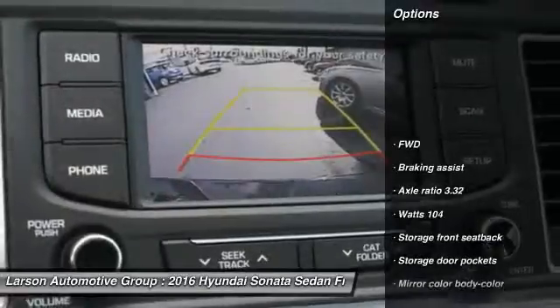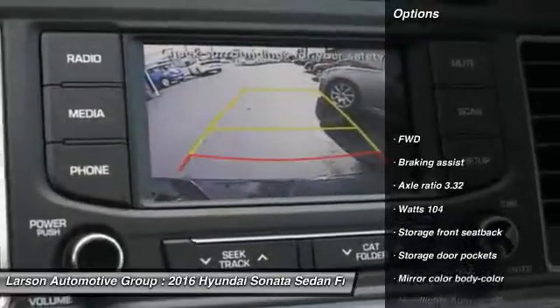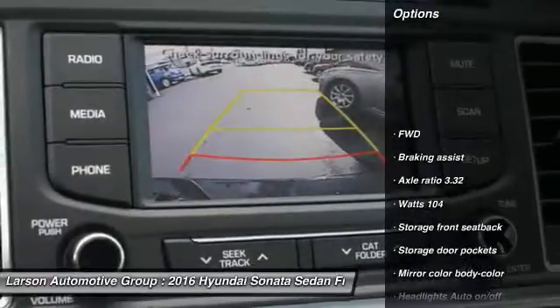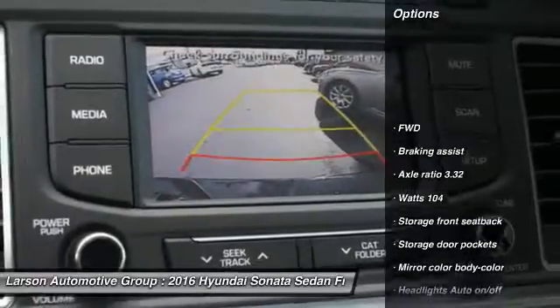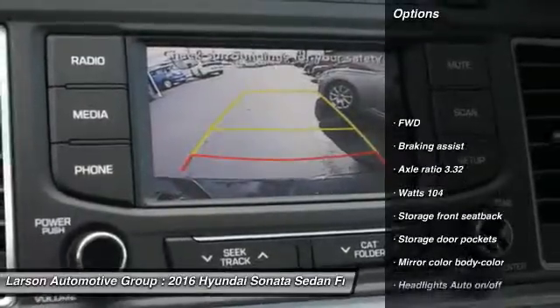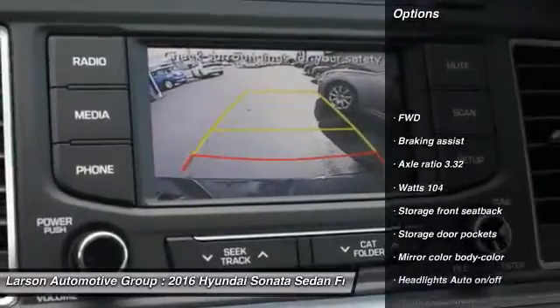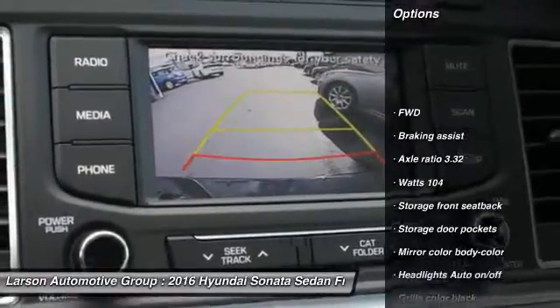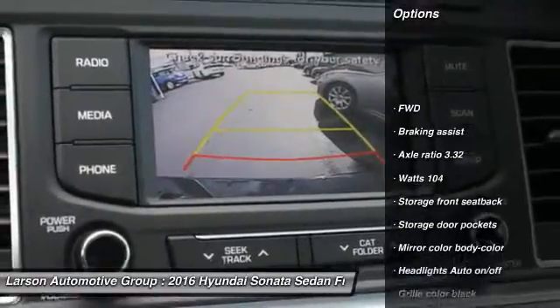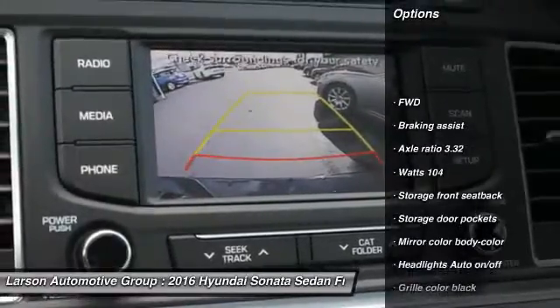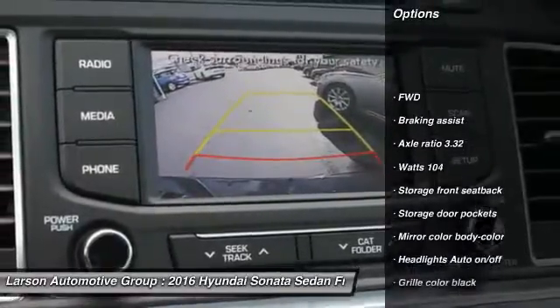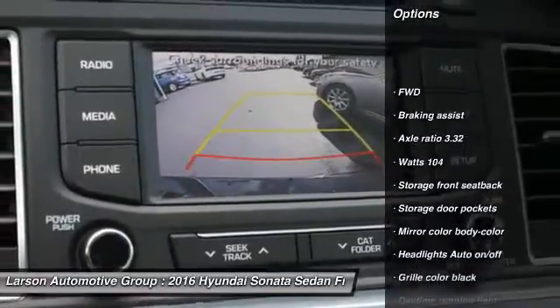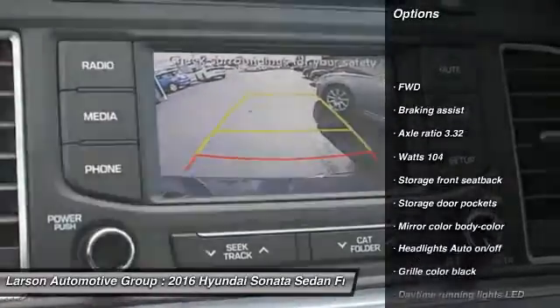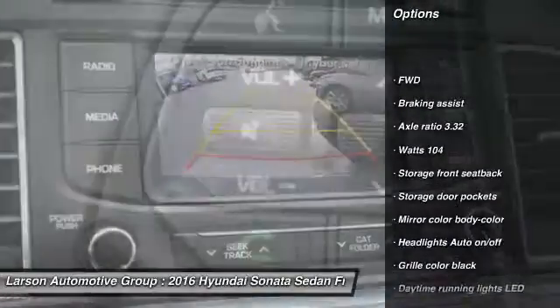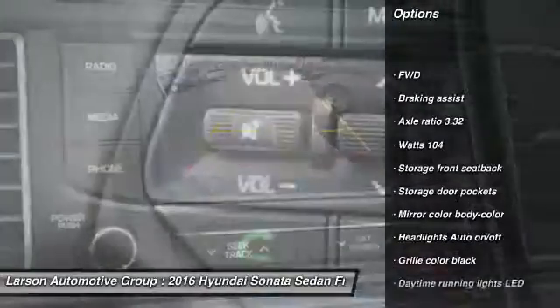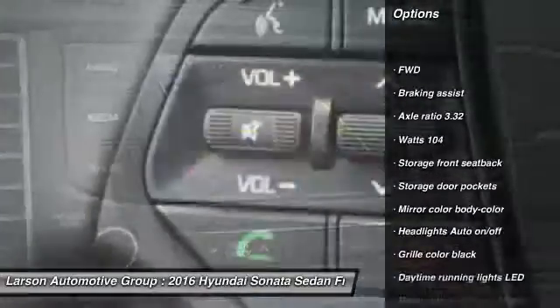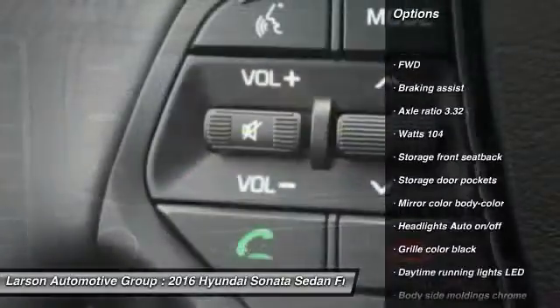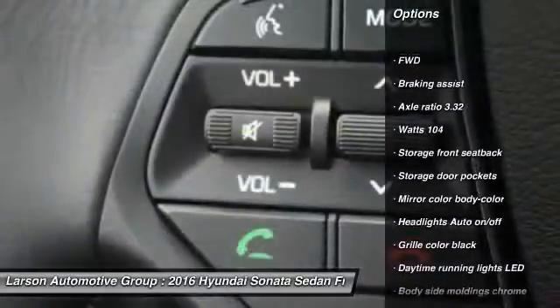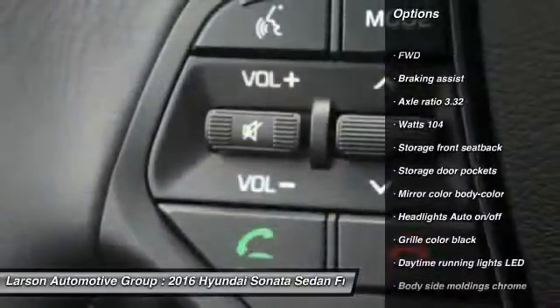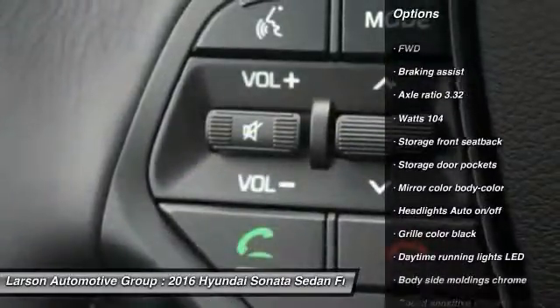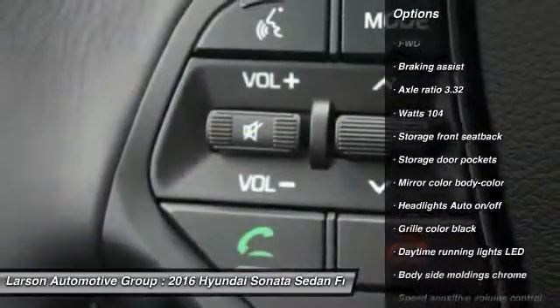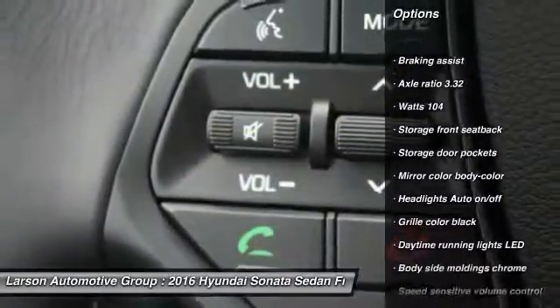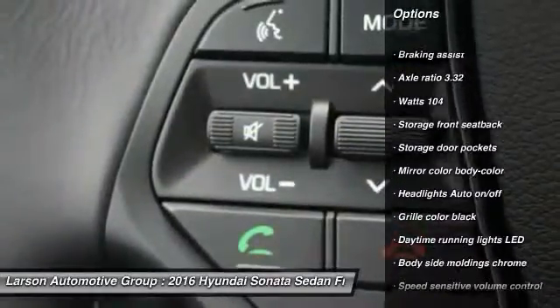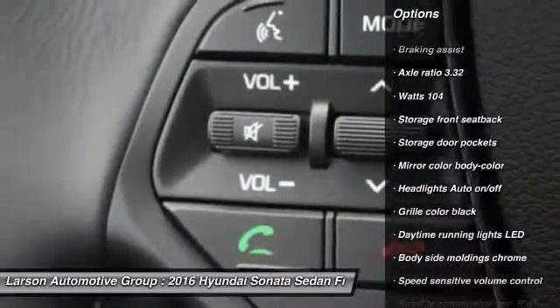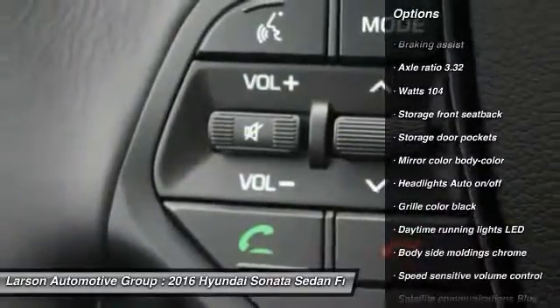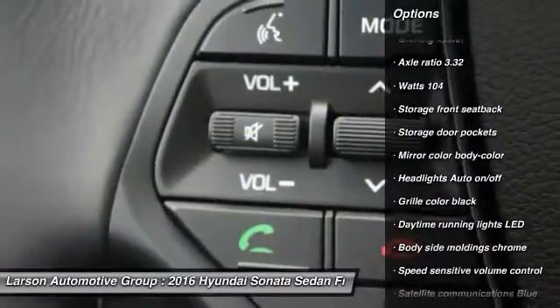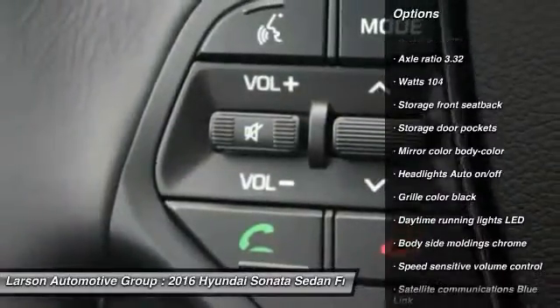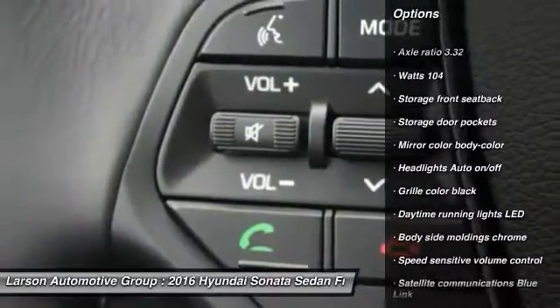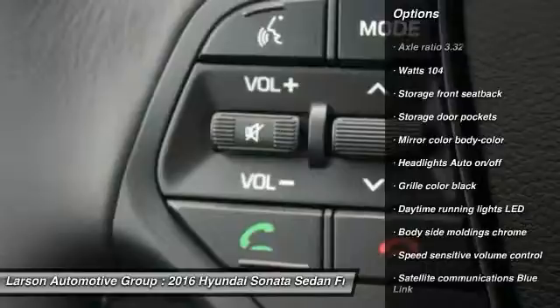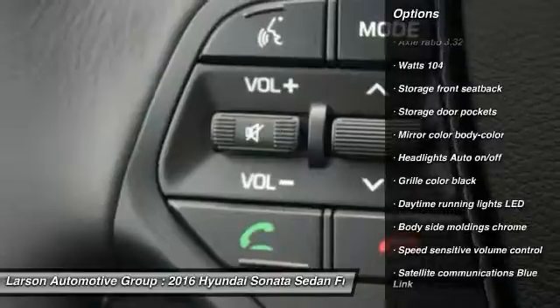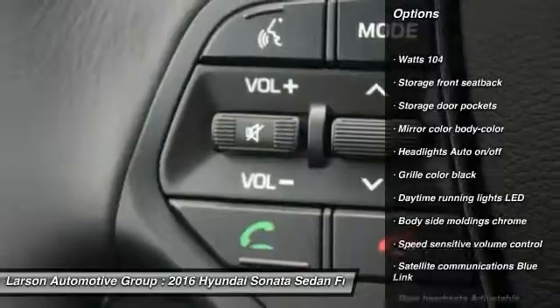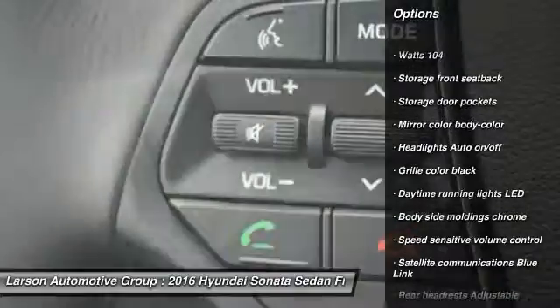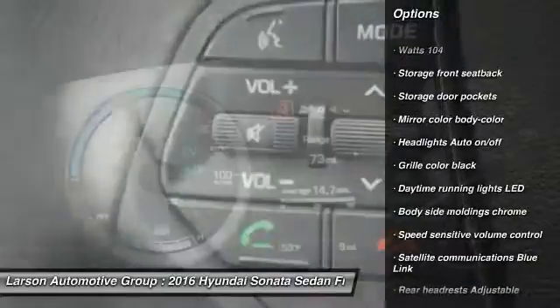Front-wheel drive, cruise control, heated steering wheel, fog lights, cargo area light.